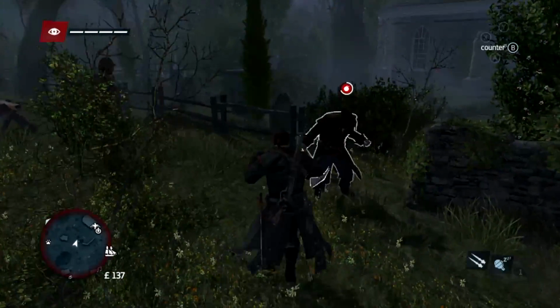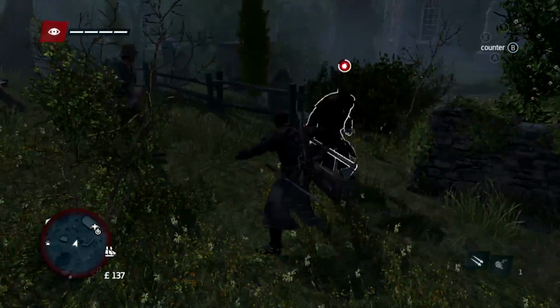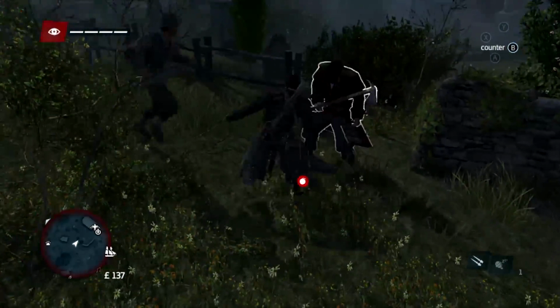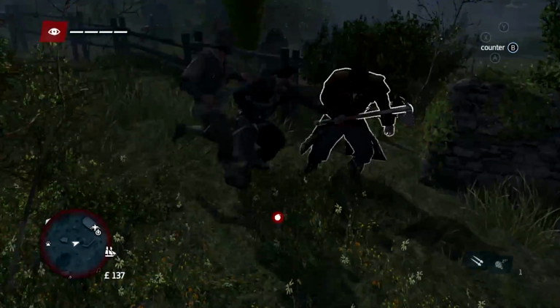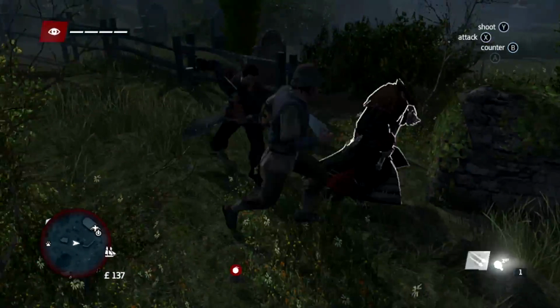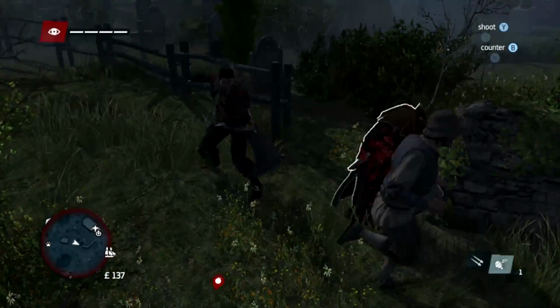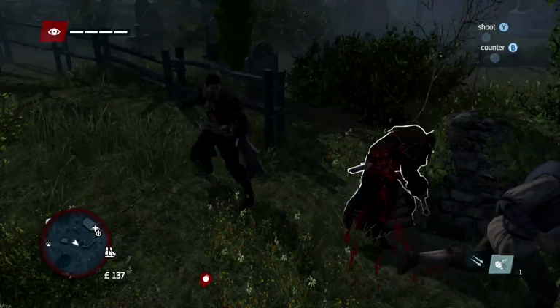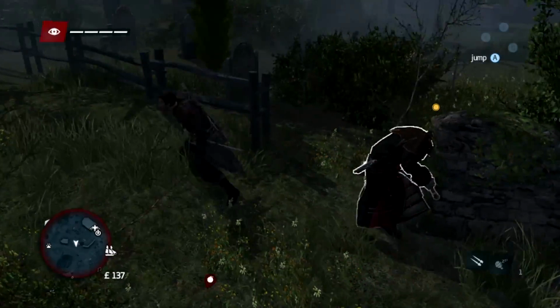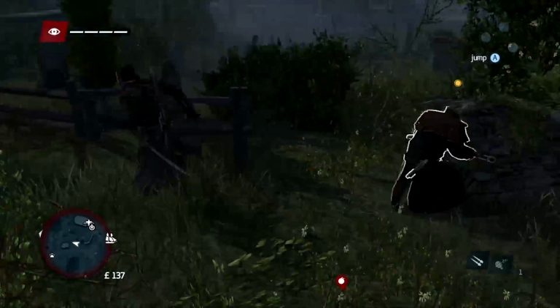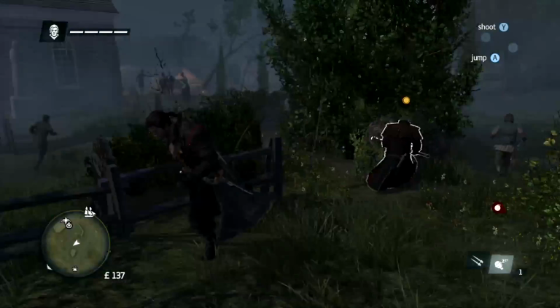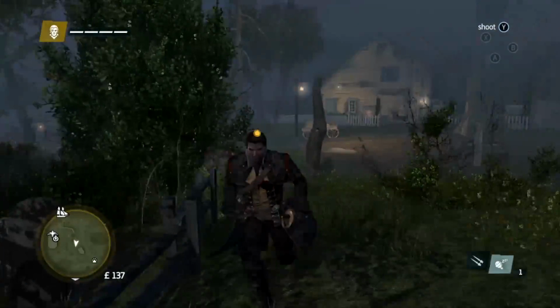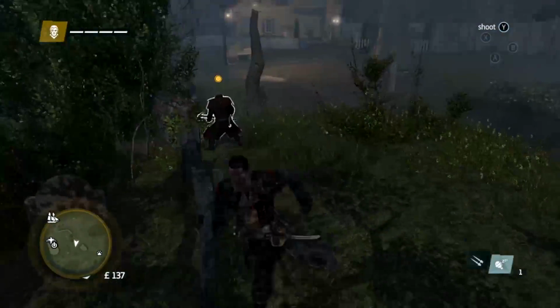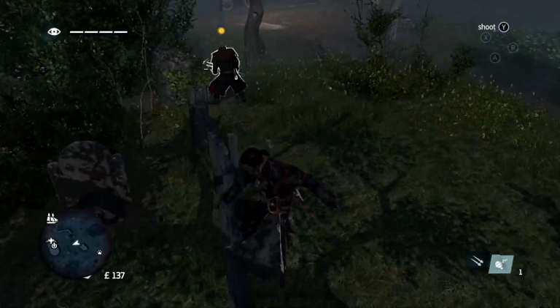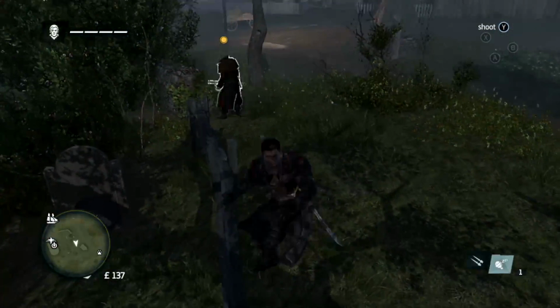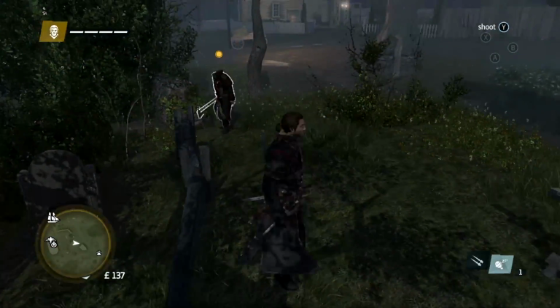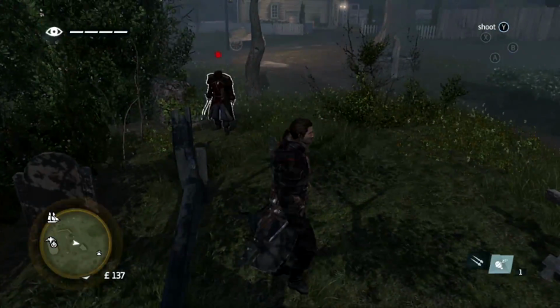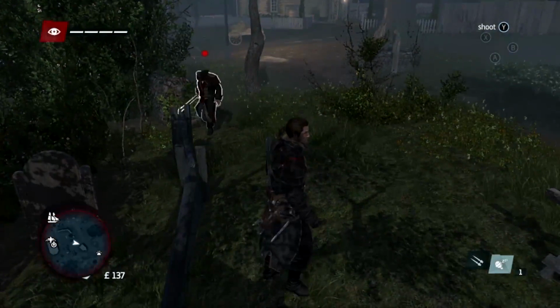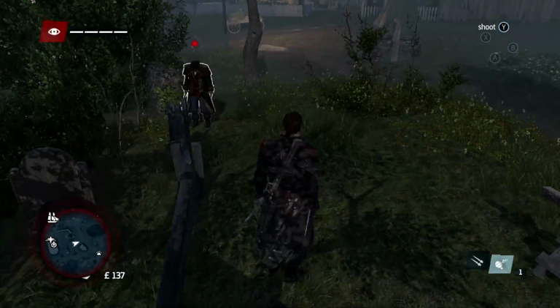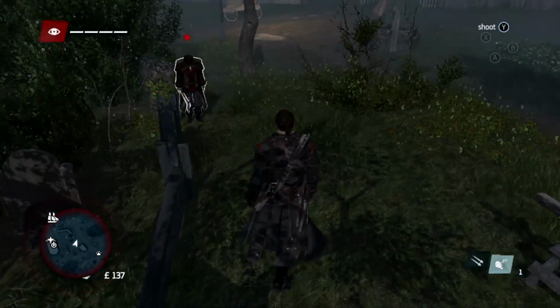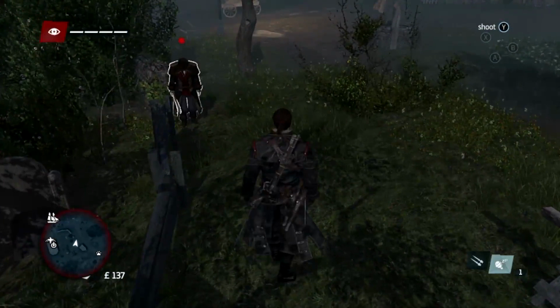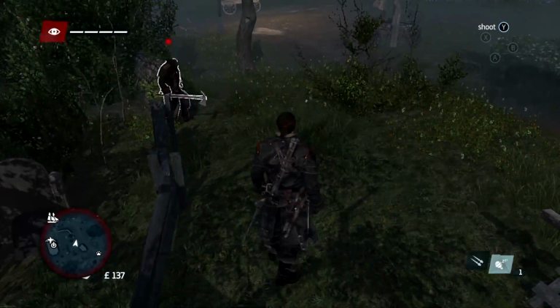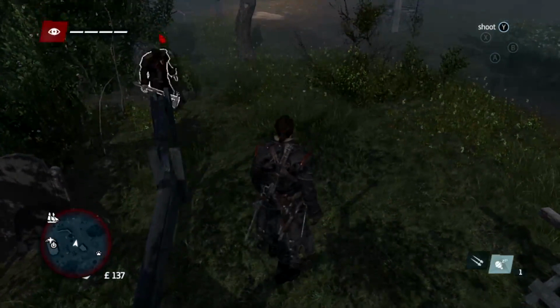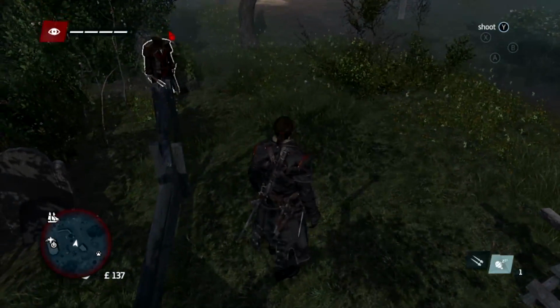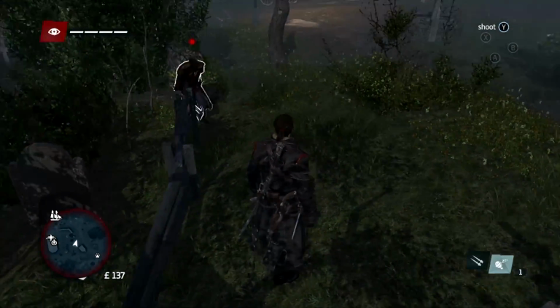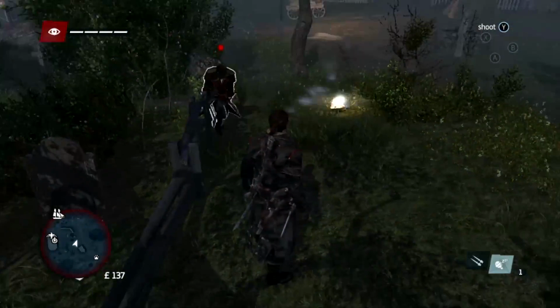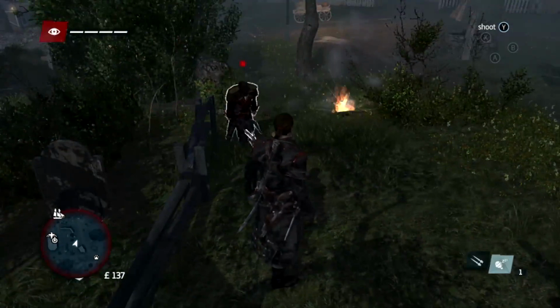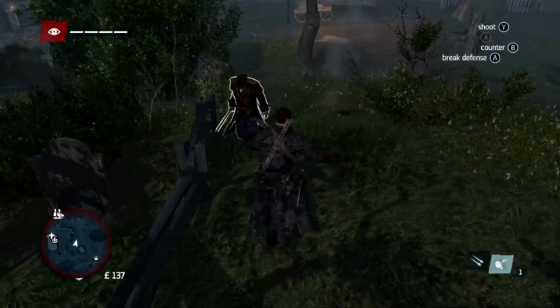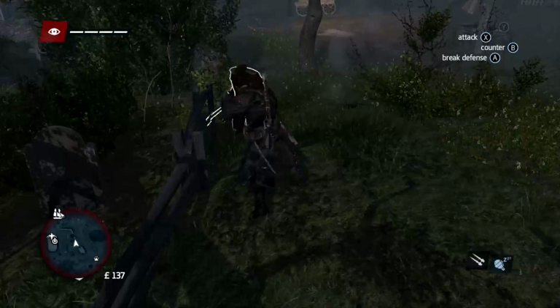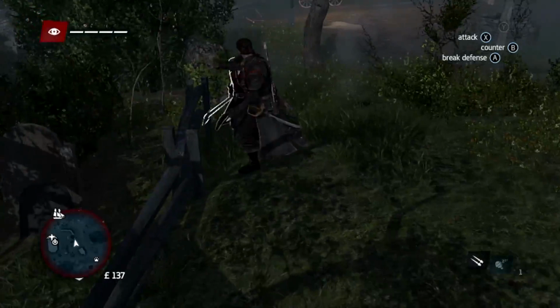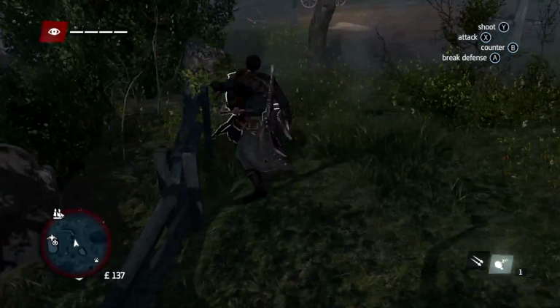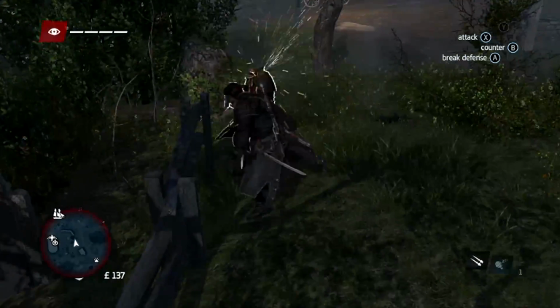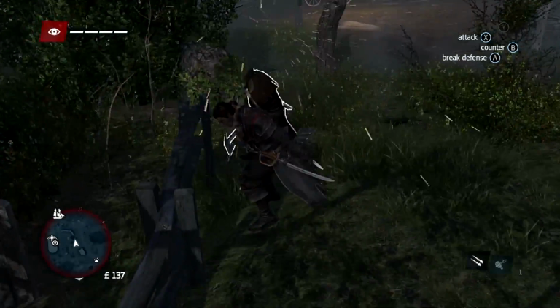To kill him, you can either hang him or shoot the pumpkin on top of the tombstone. And there you guys have it, the Headless Horseman in Assassin's Creed Rogue.